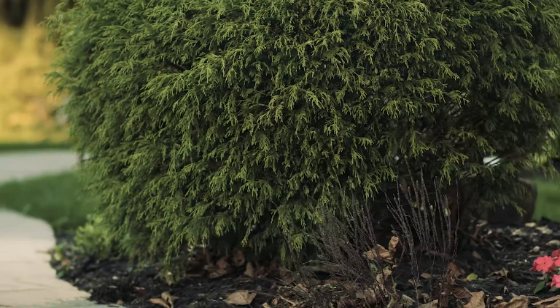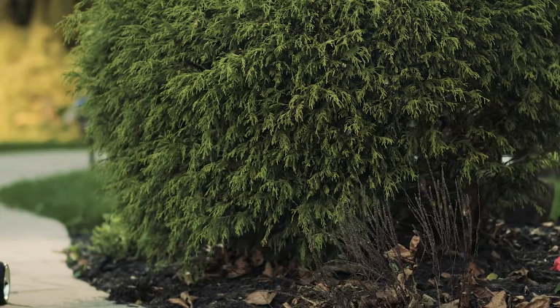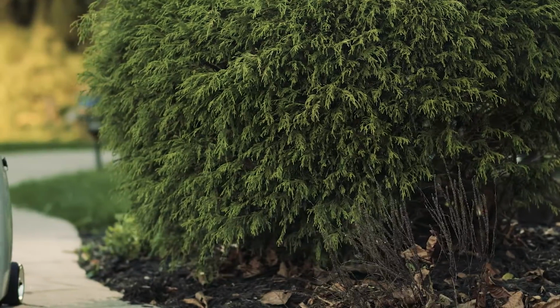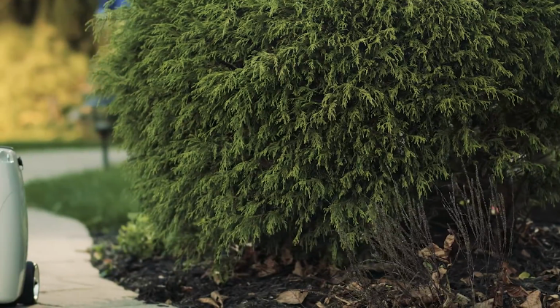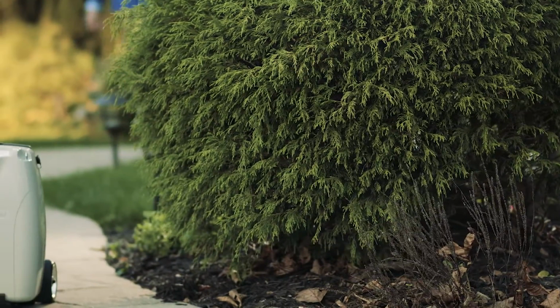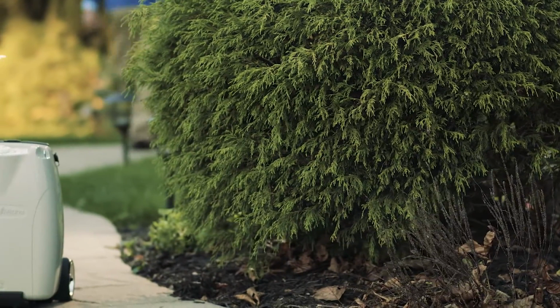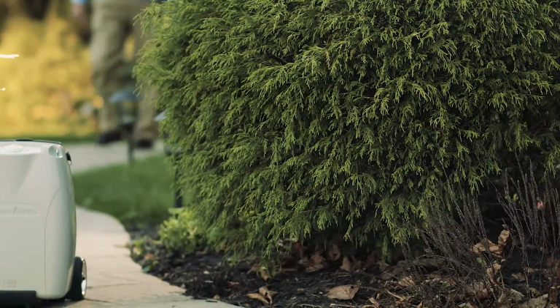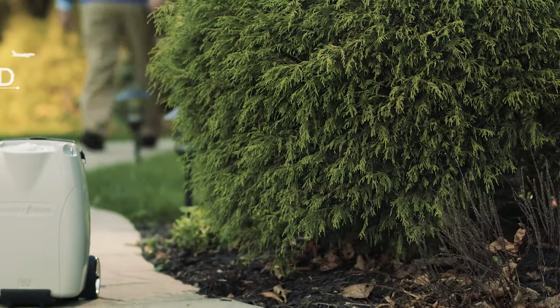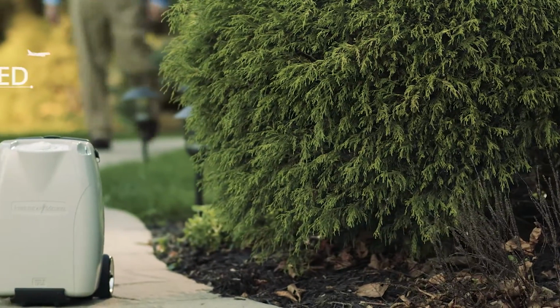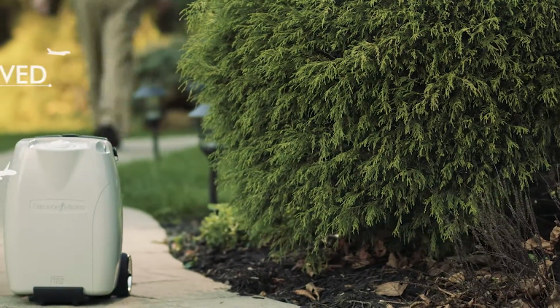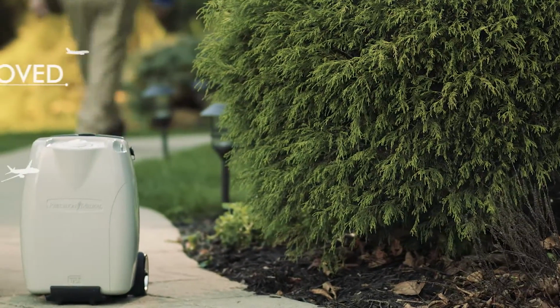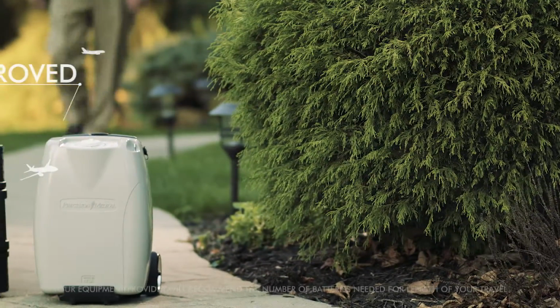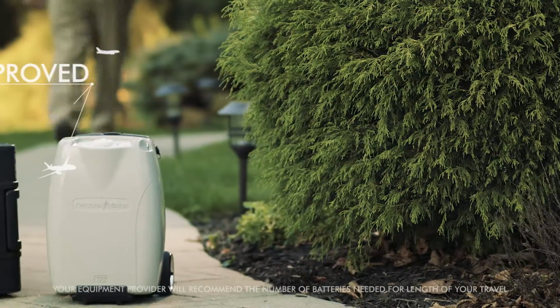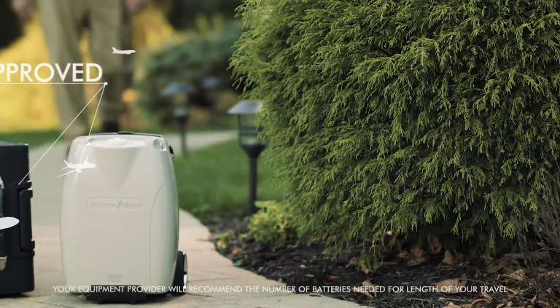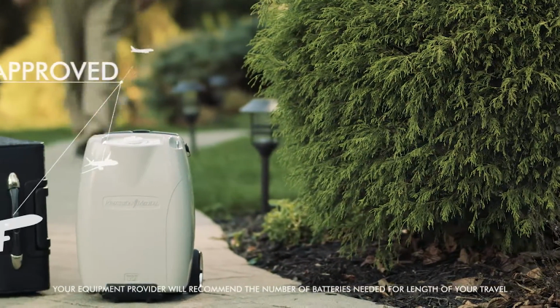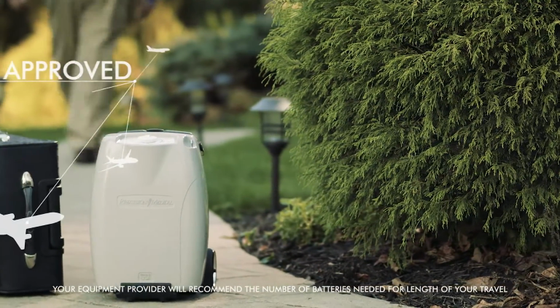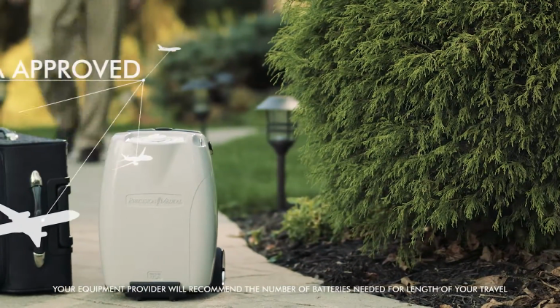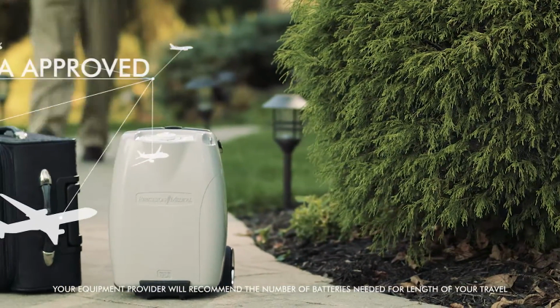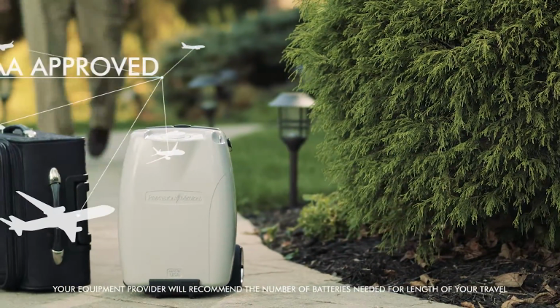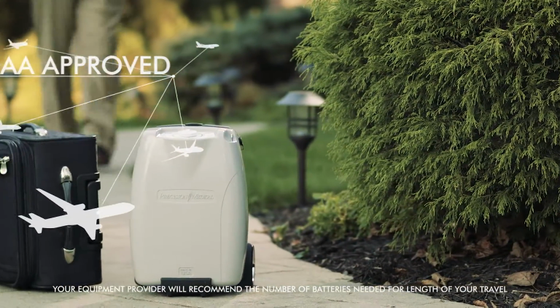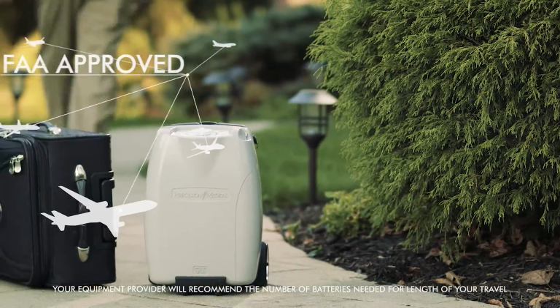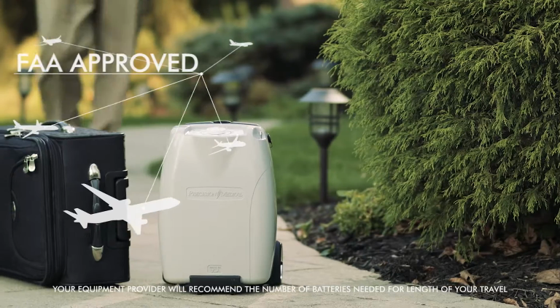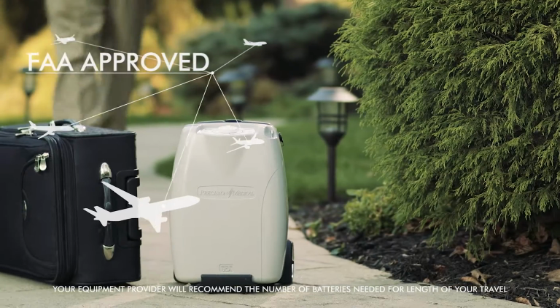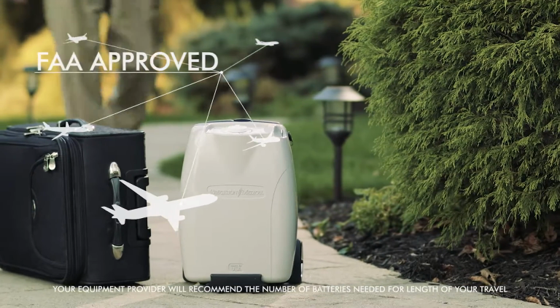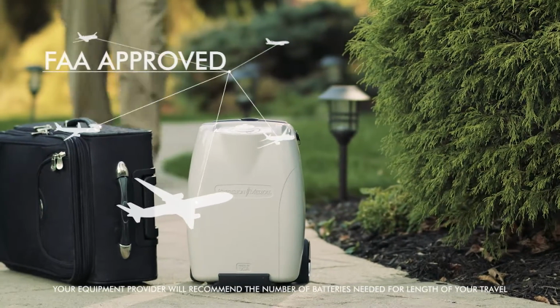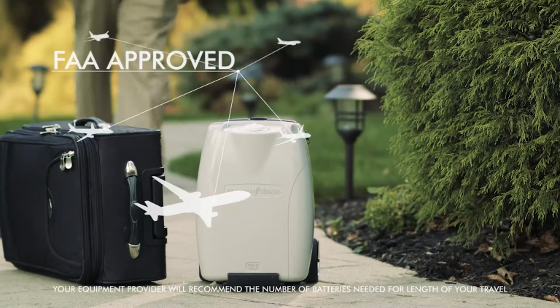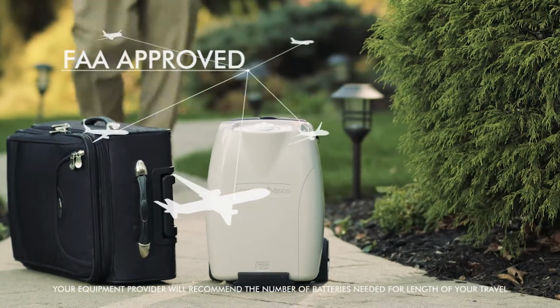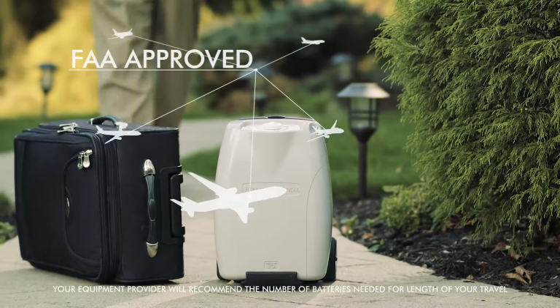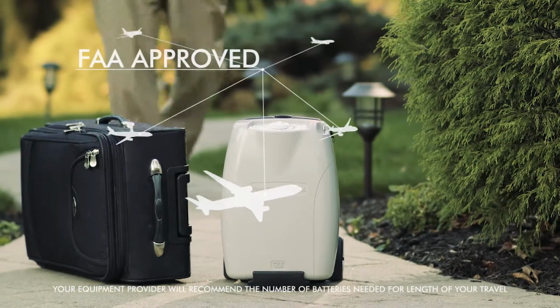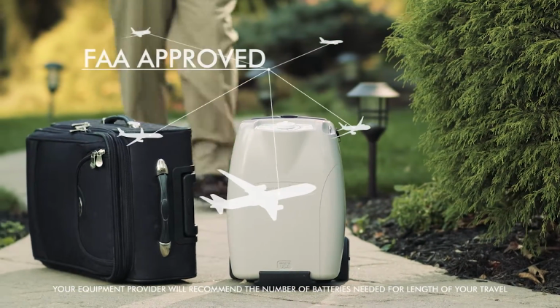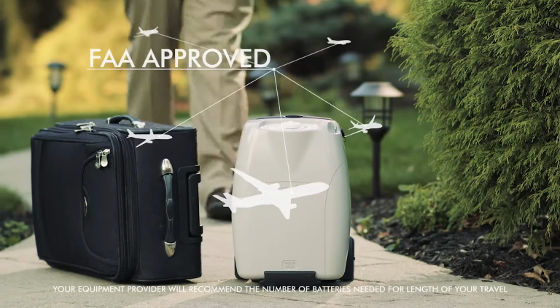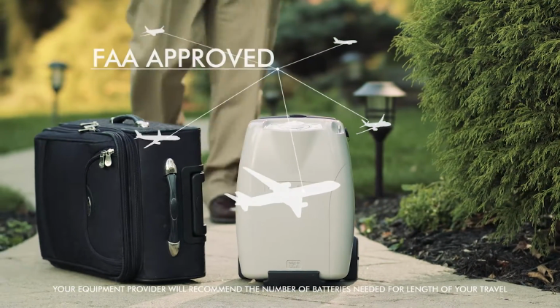Planning a trip? No problem. The unit fits under your airline seat and is FAA approved for in-flight use.